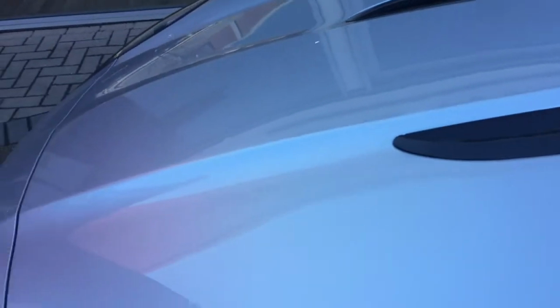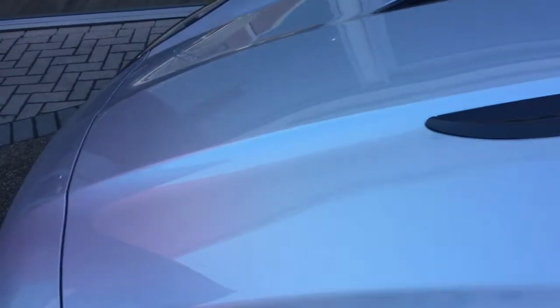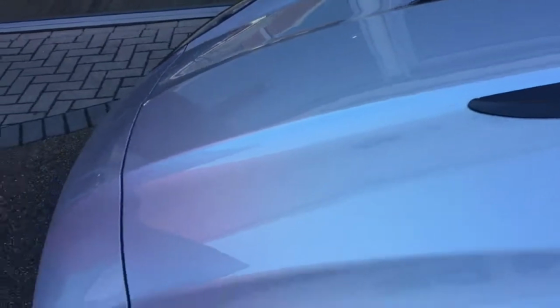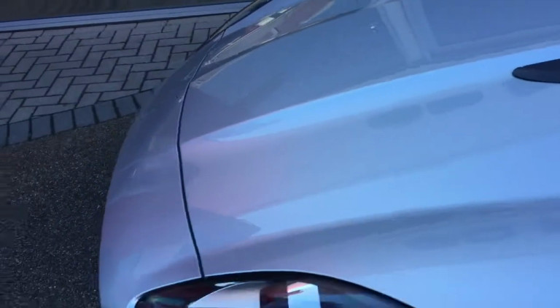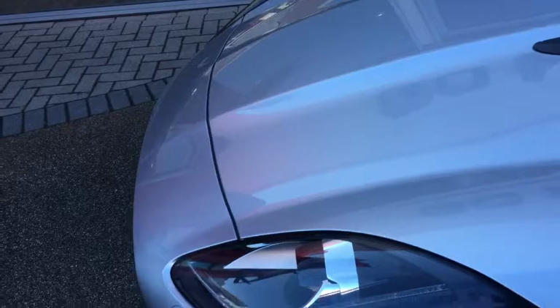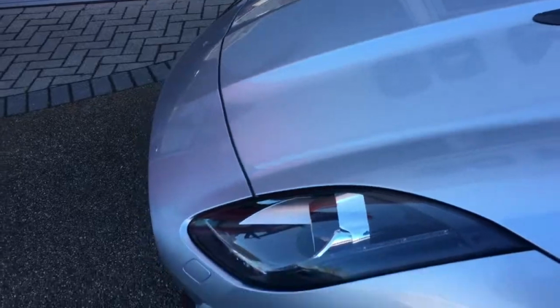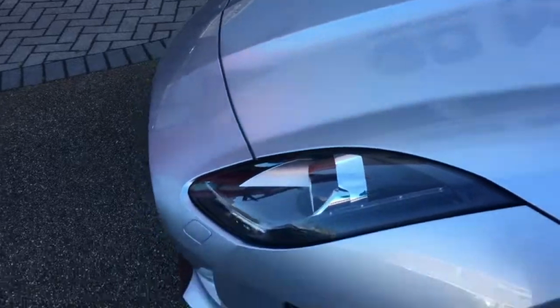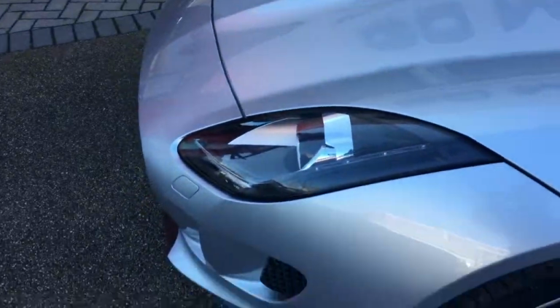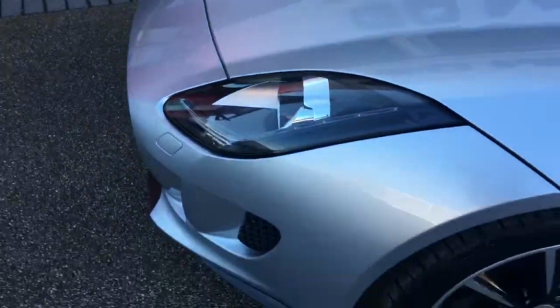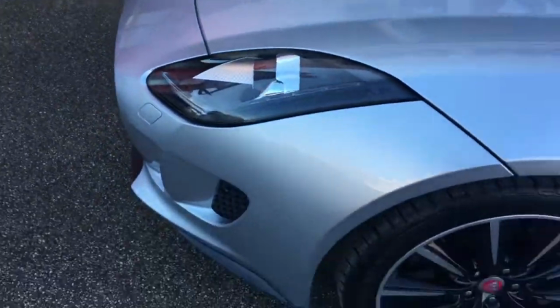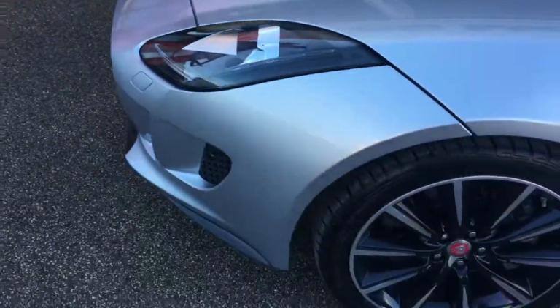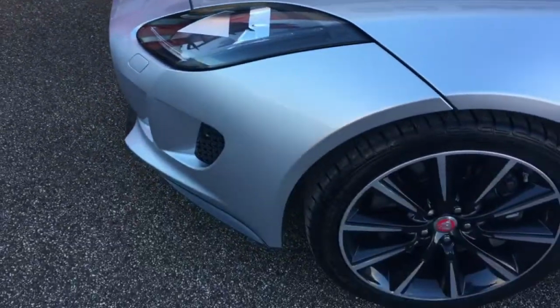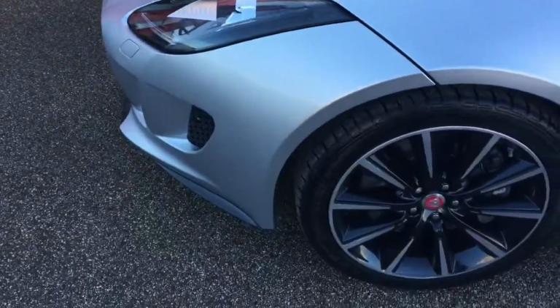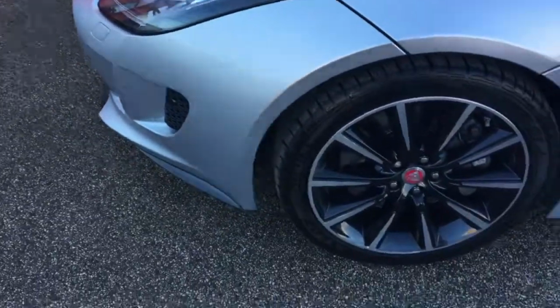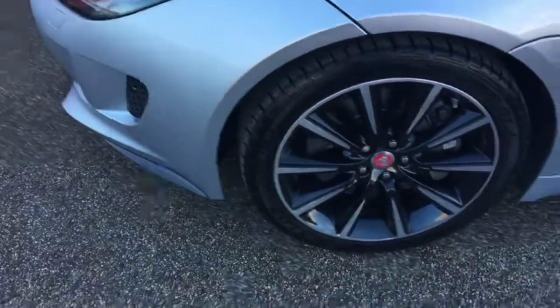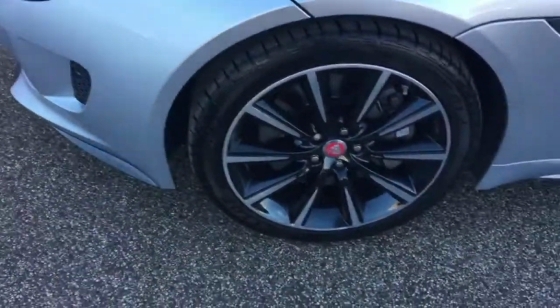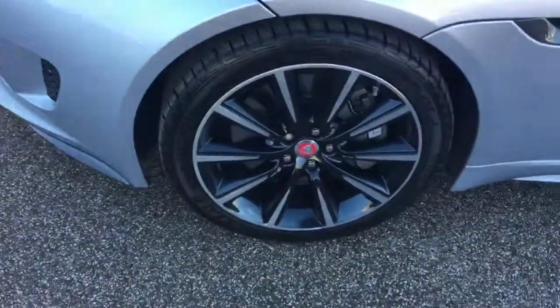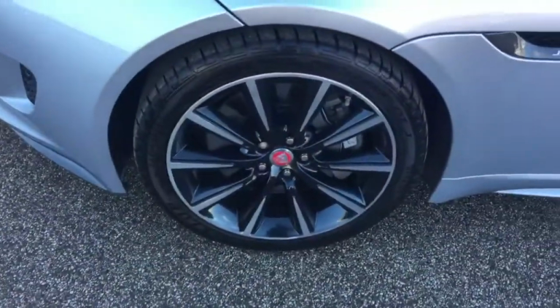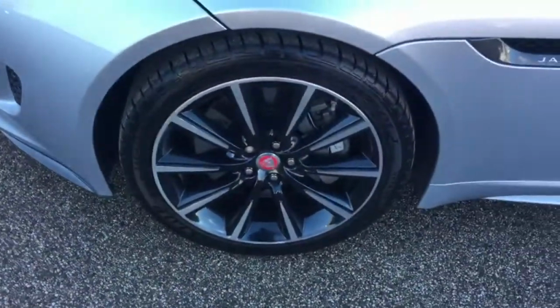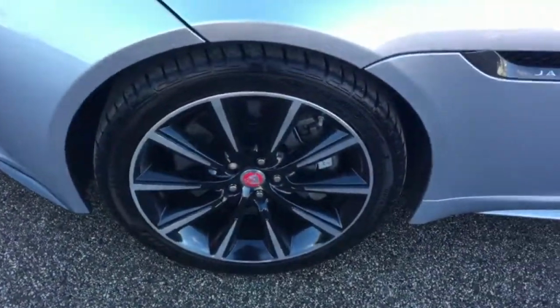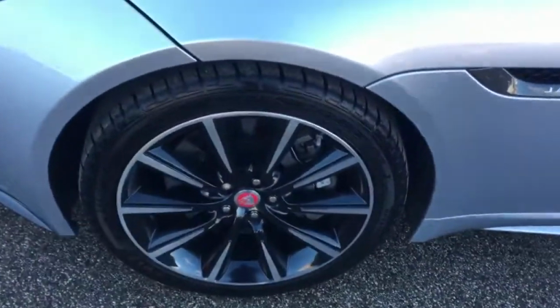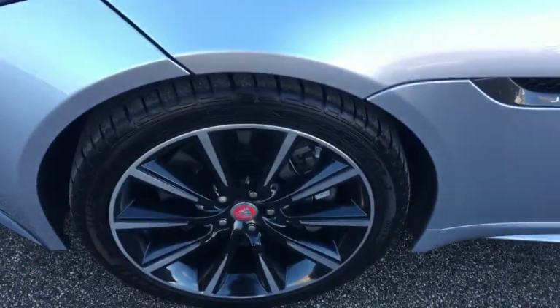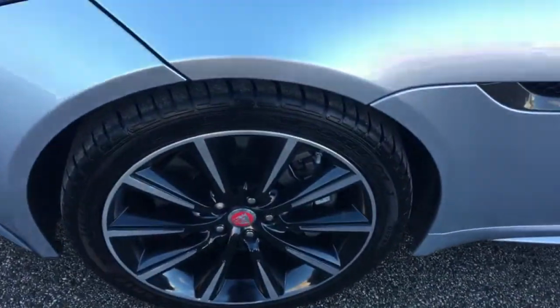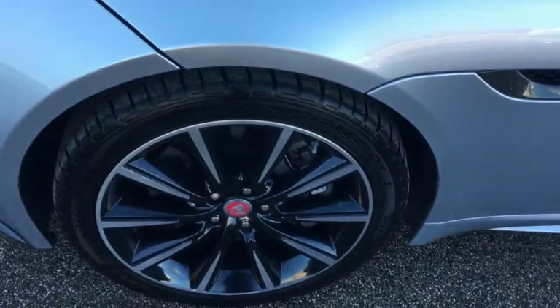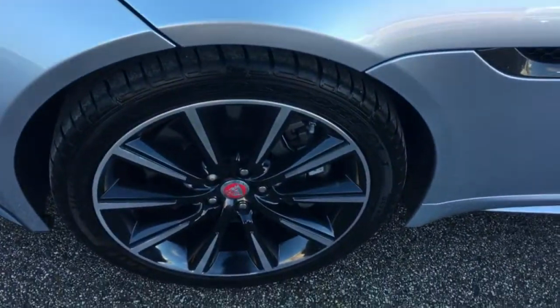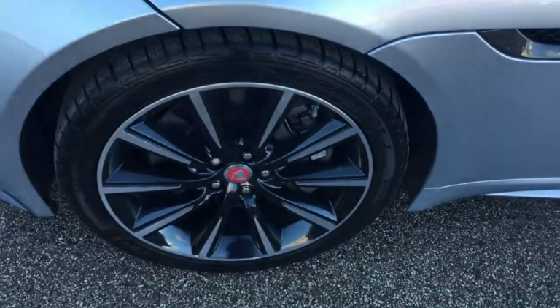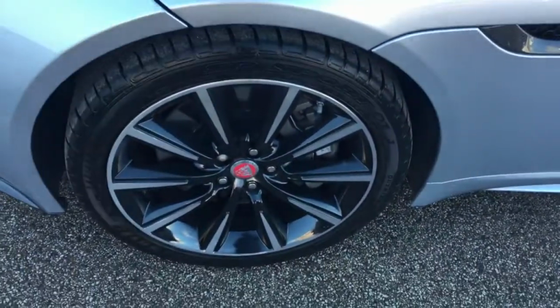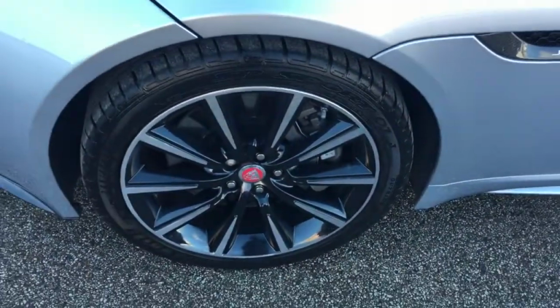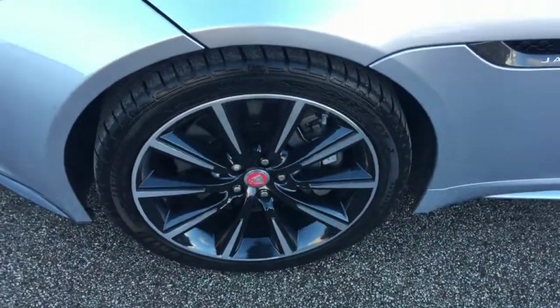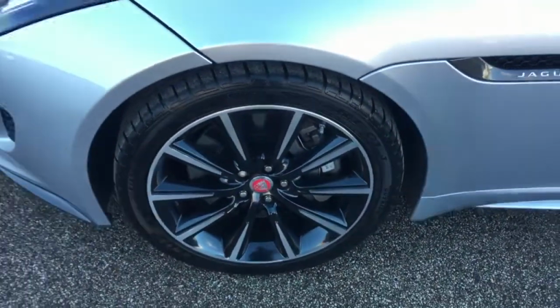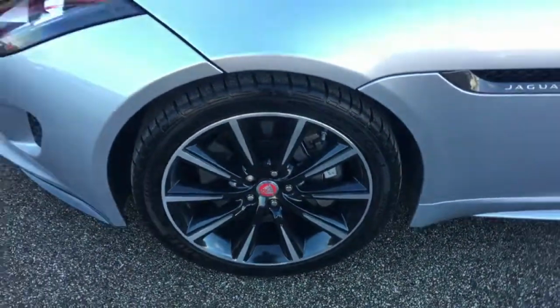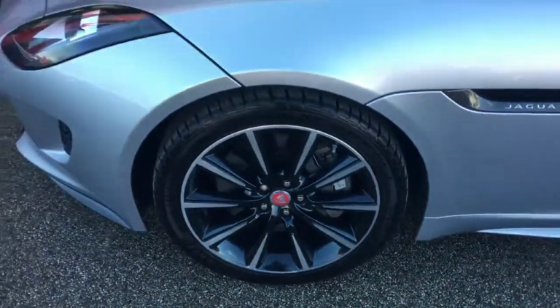We do guarantee our car's got no markings to any of the alloy wheels. We have these 19-inch alloy wheels on this Jag.